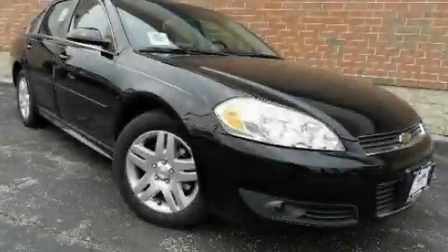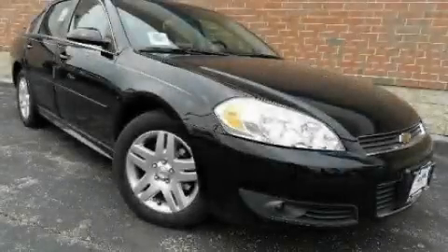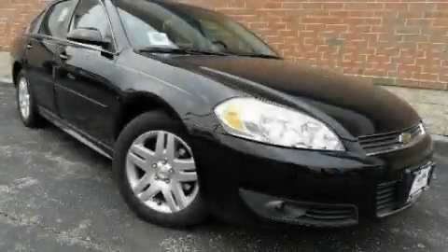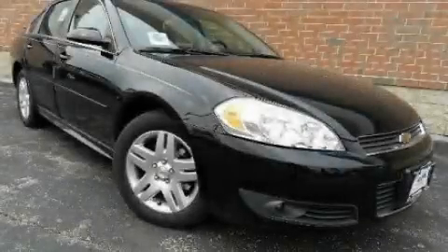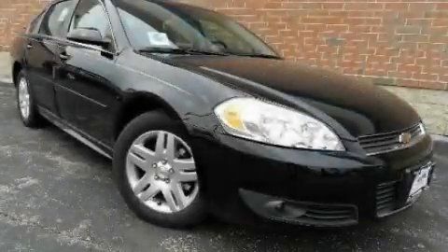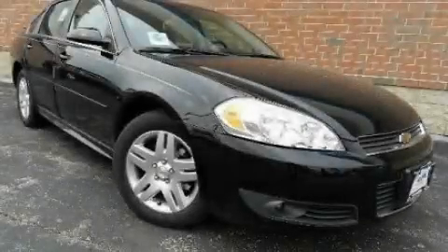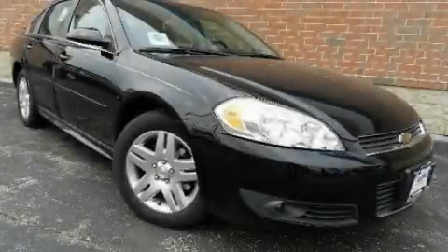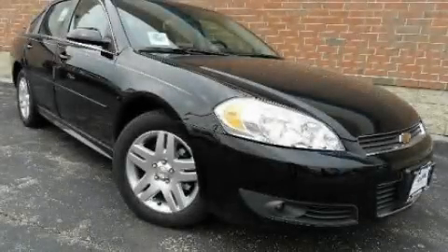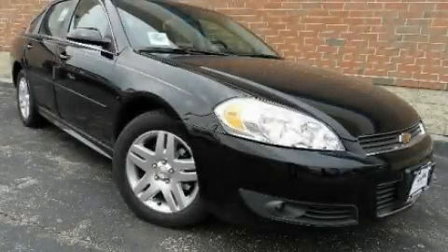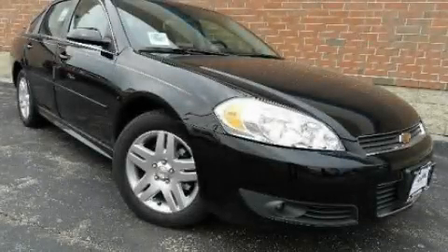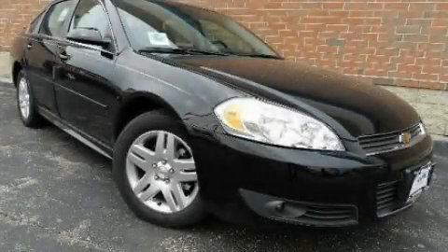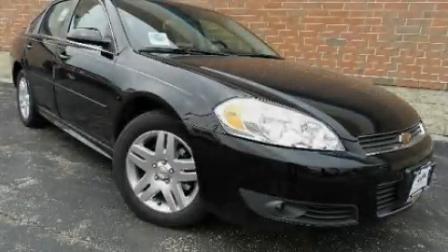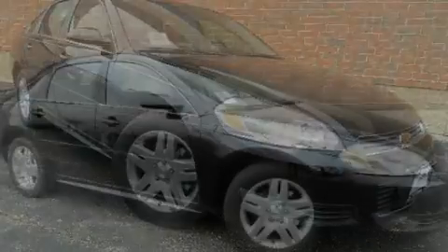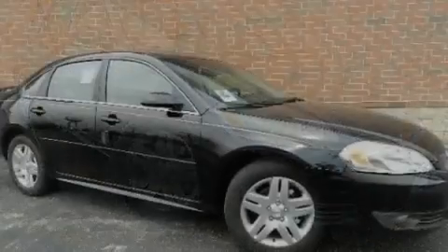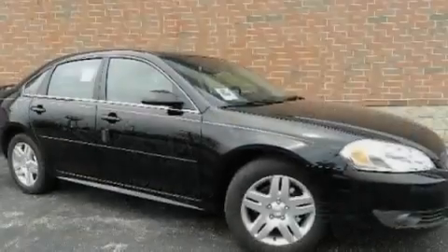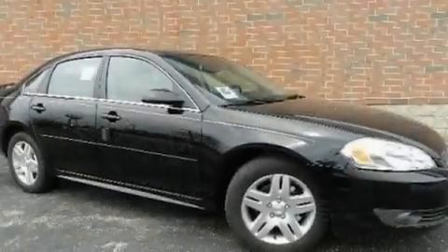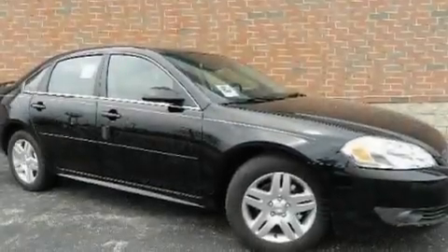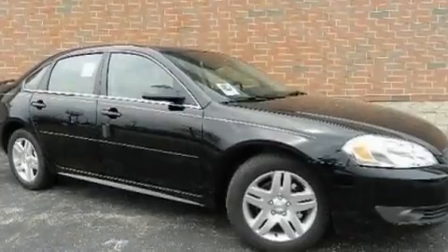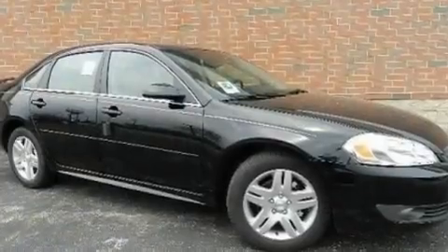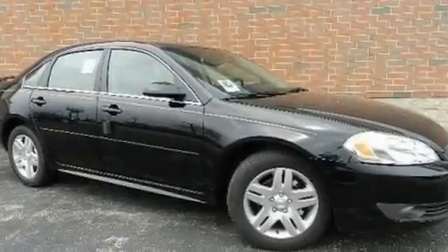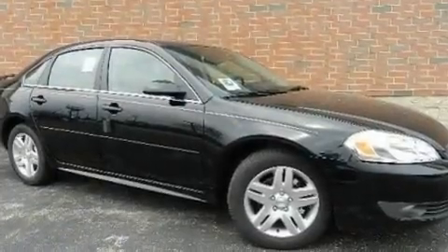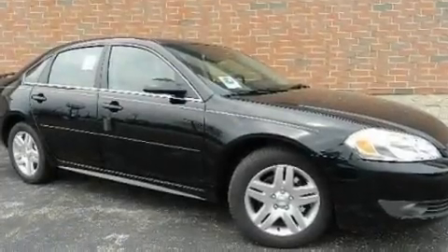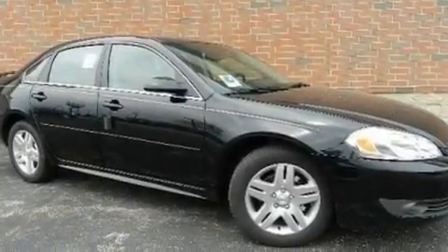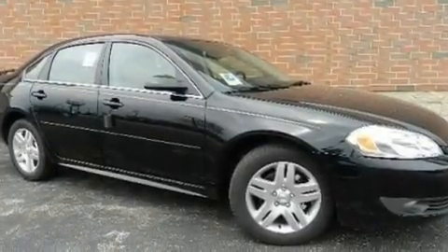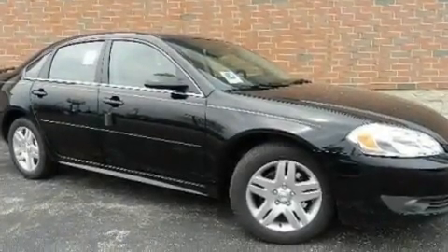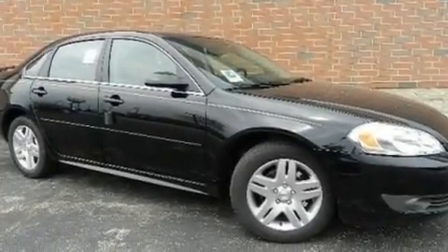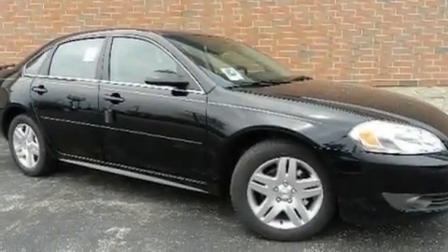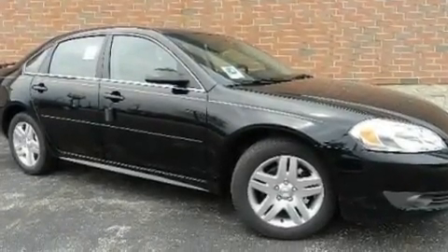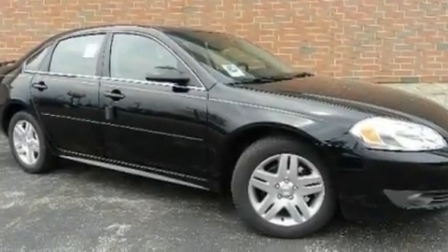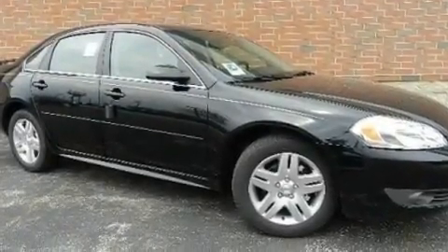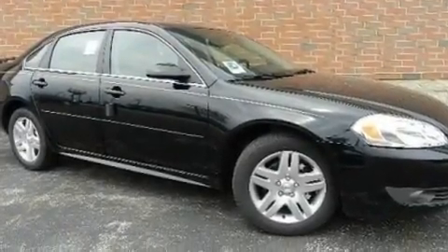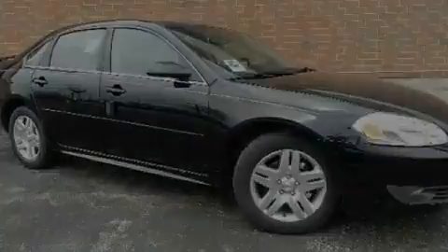This is a 2011 Chevrolet Impala. It has a 3.5-liter six-cylinder engine and an automatic transmission.